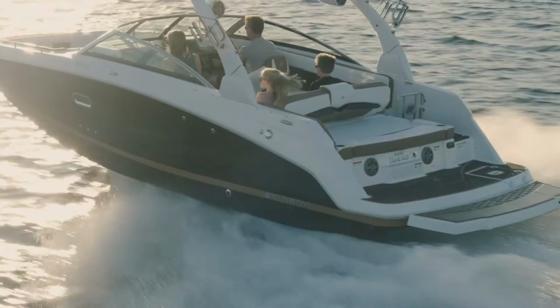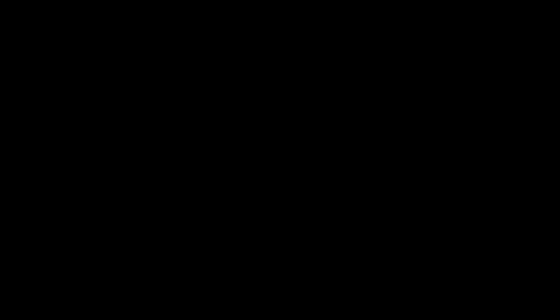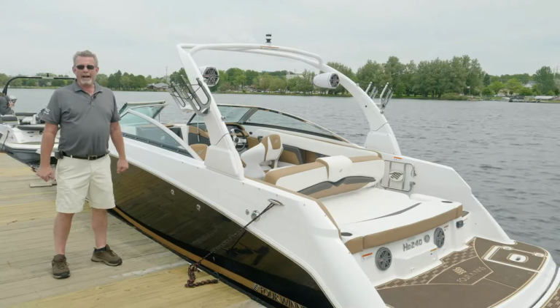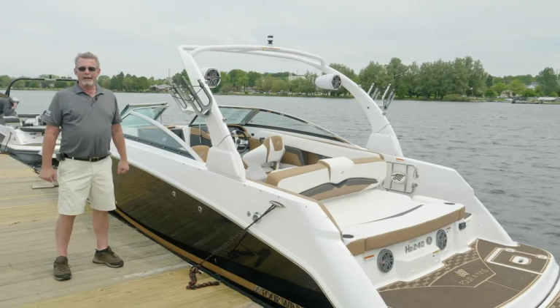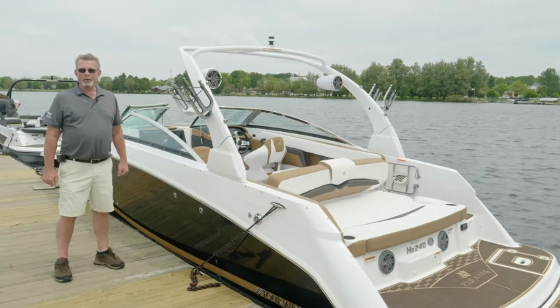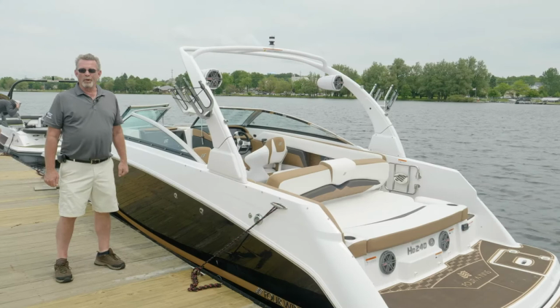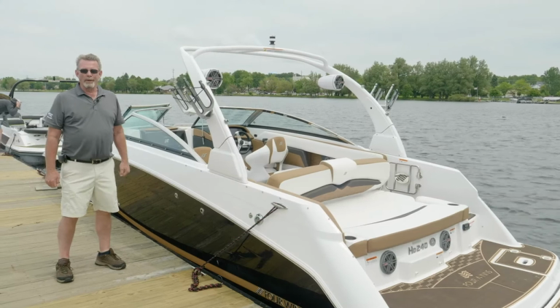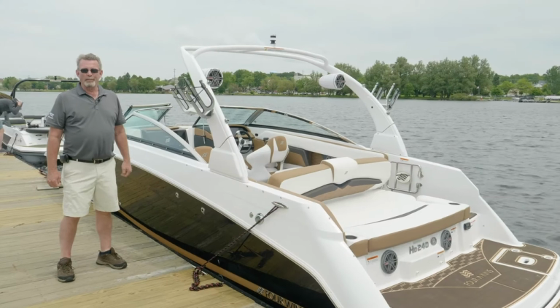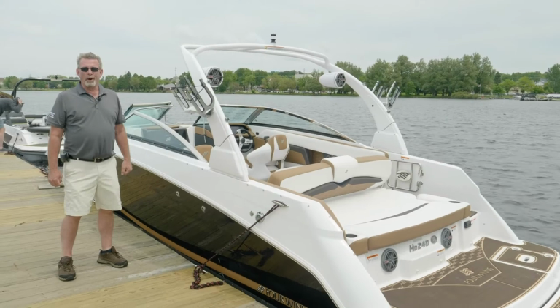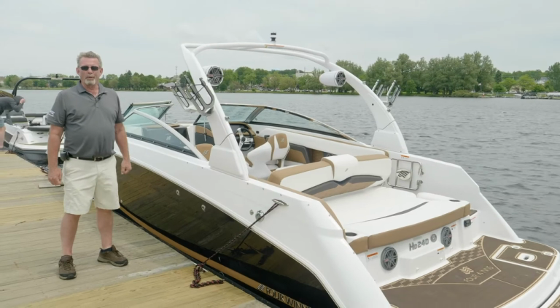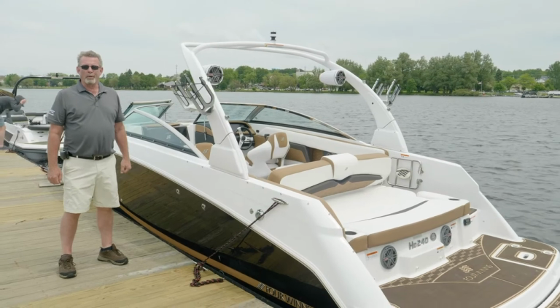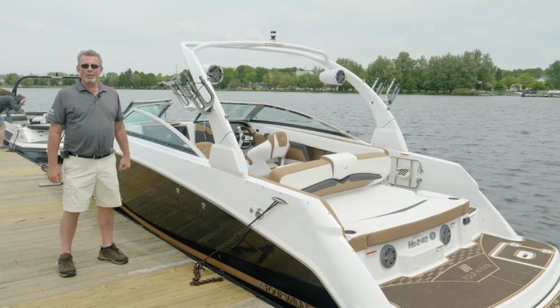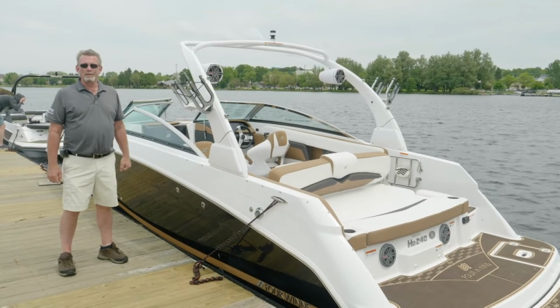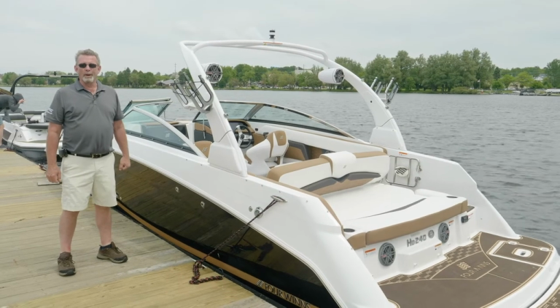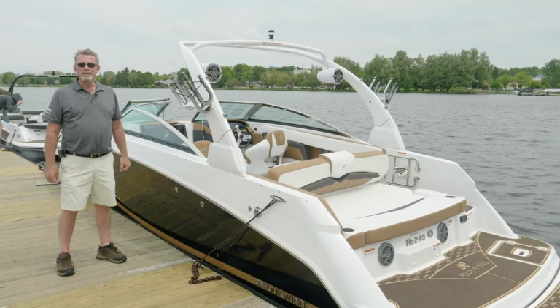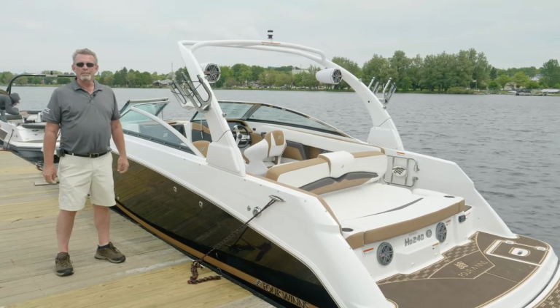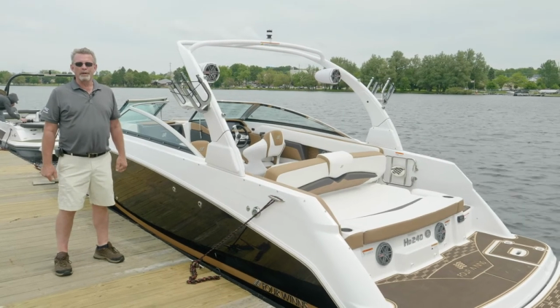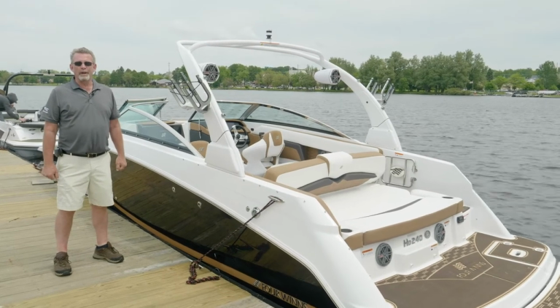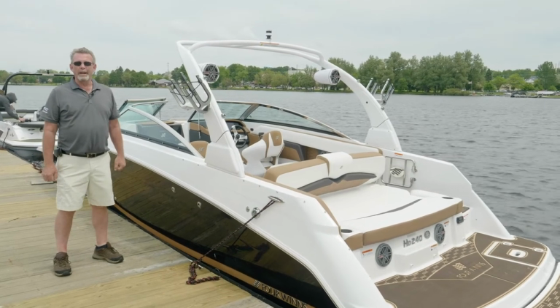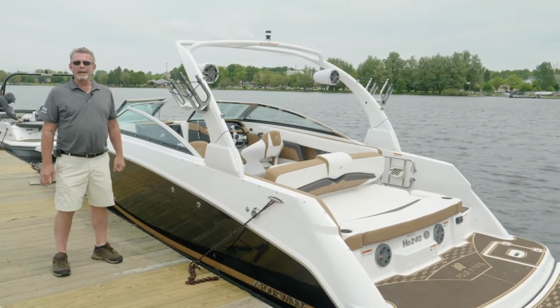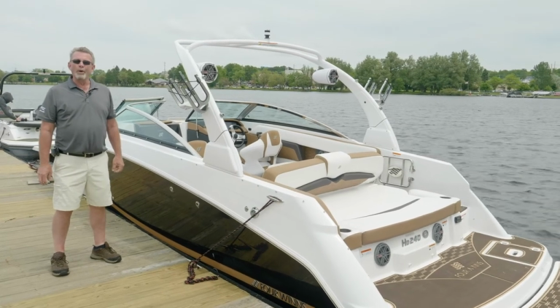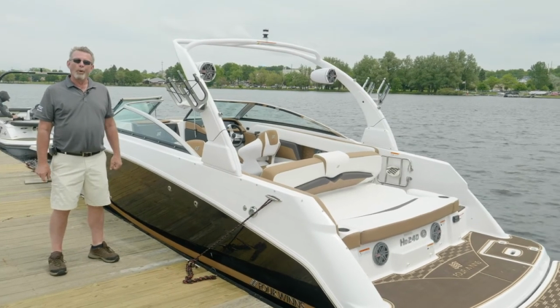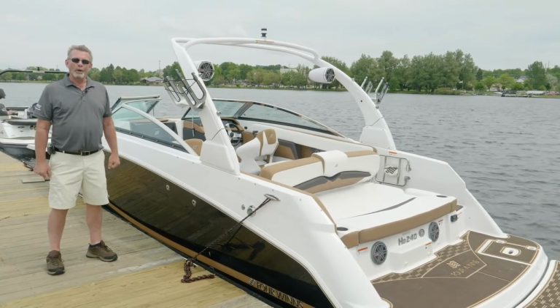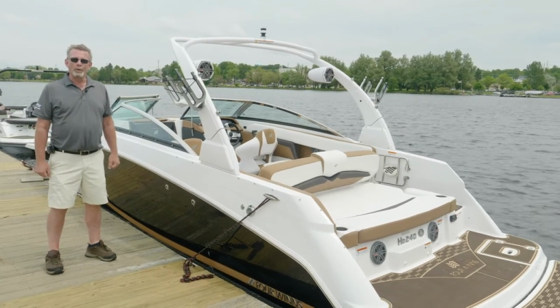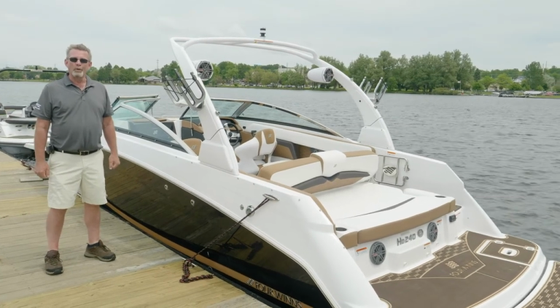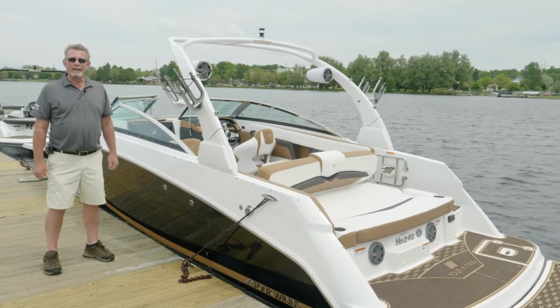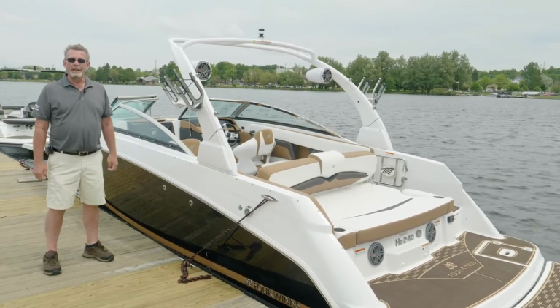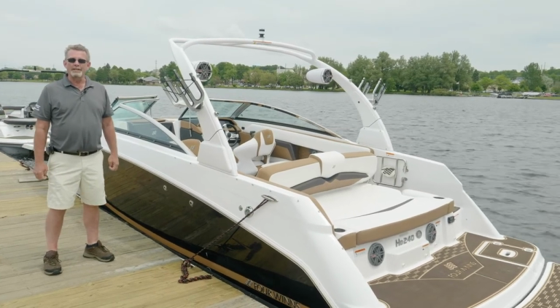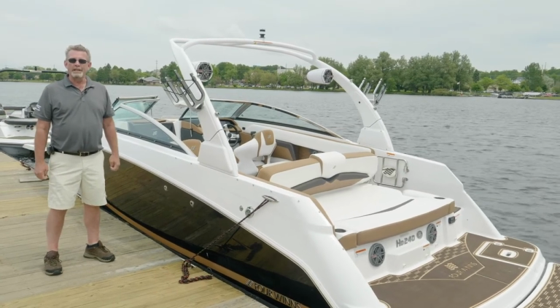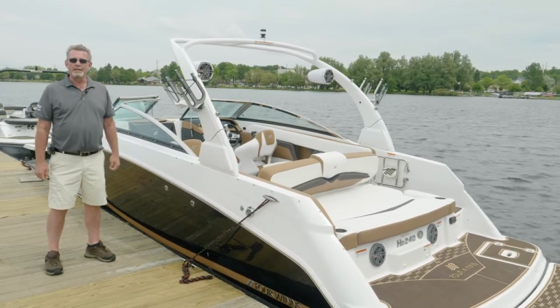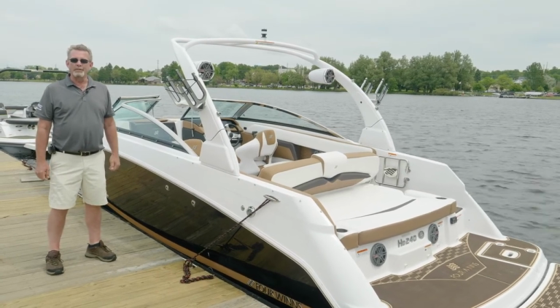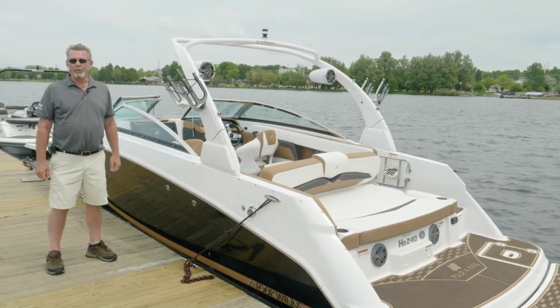Hi, I'm Doyle Vander Paul with Four Winds Boats. We're here today to do a walkthrough of the HD 240.